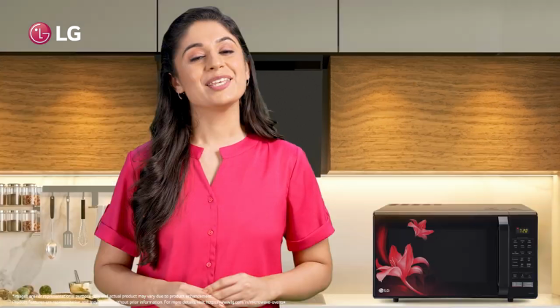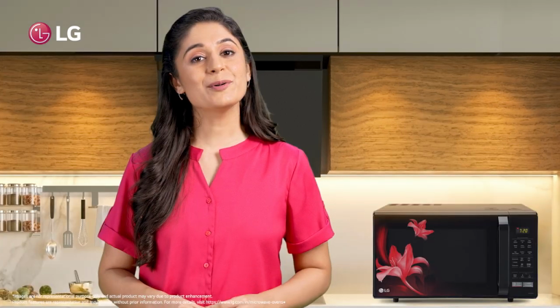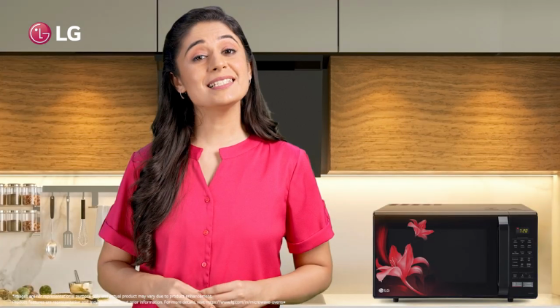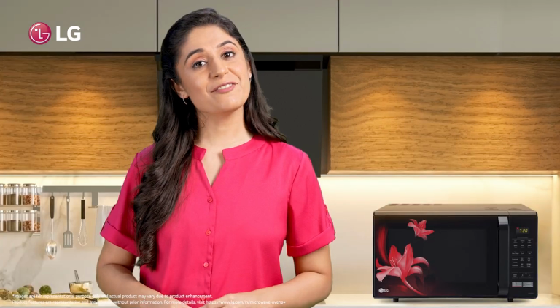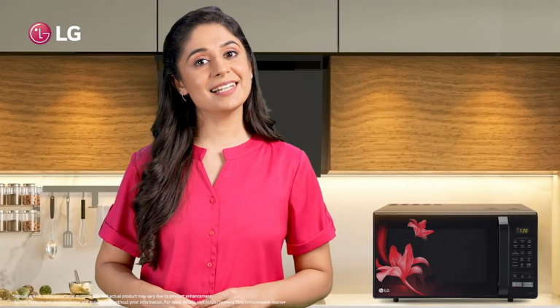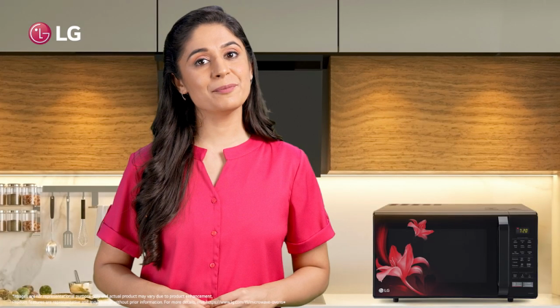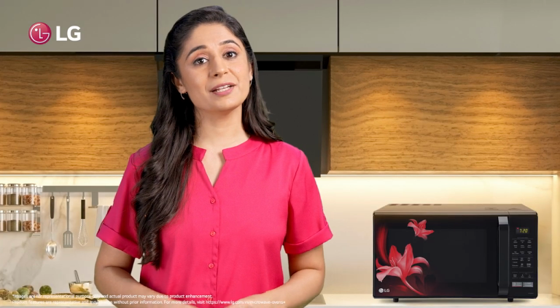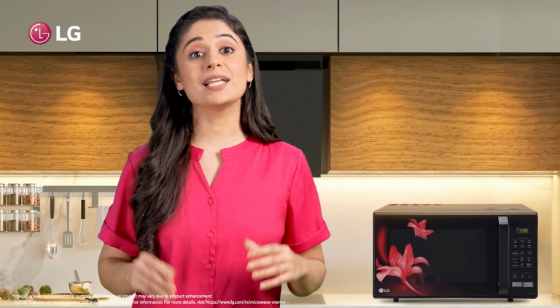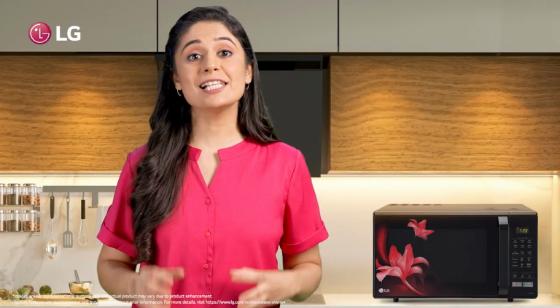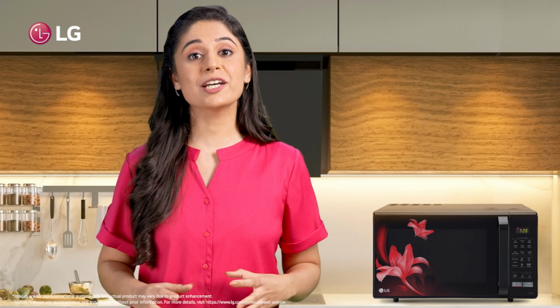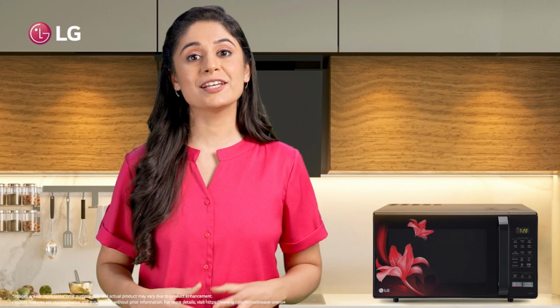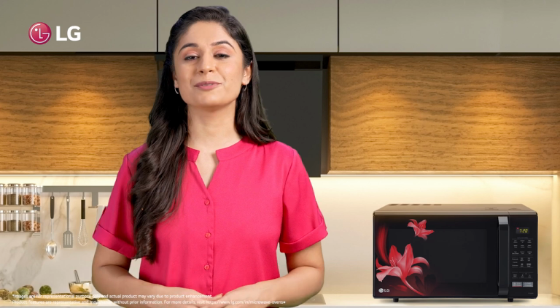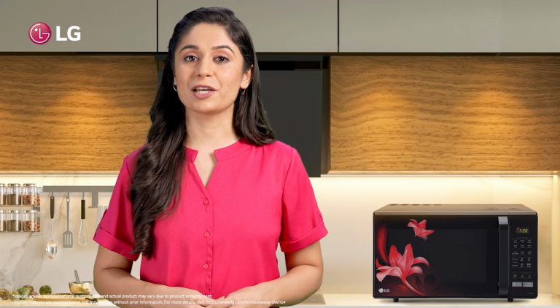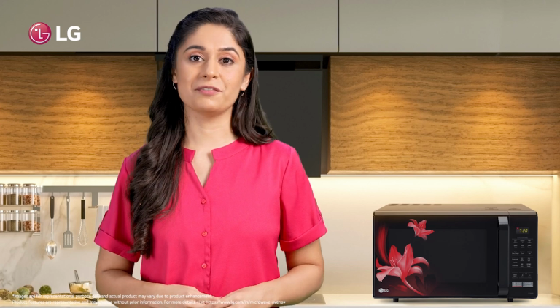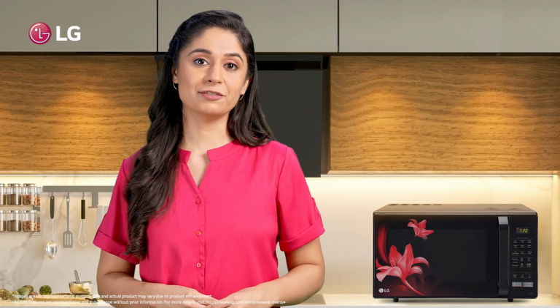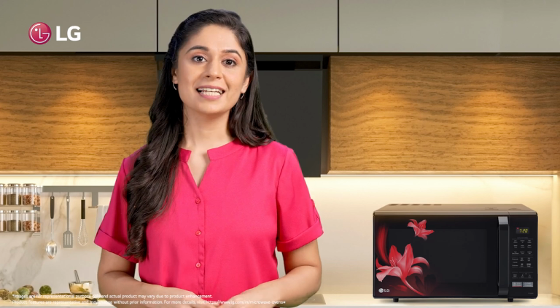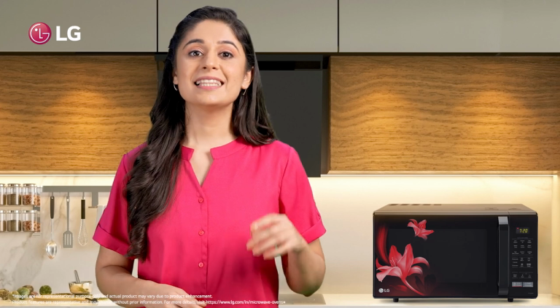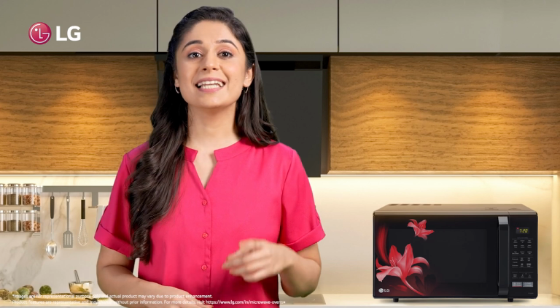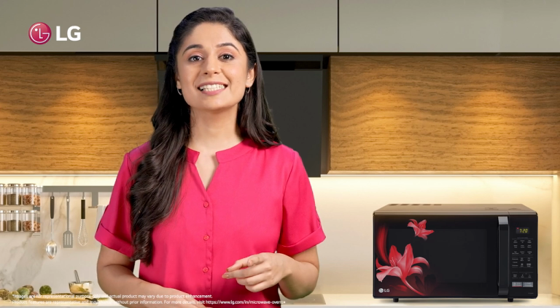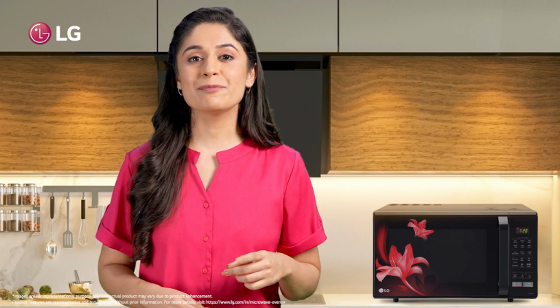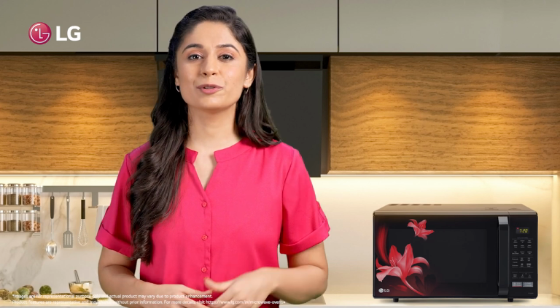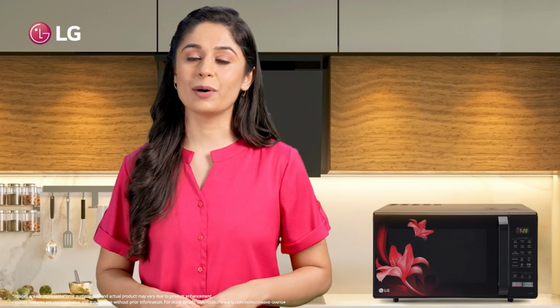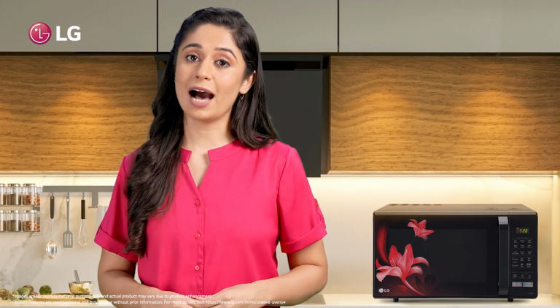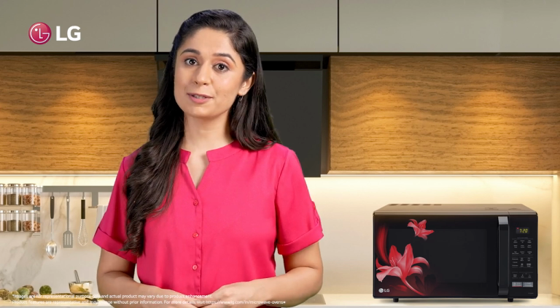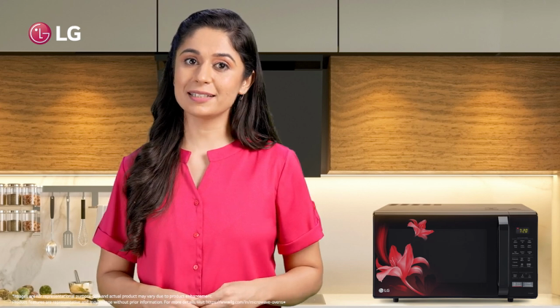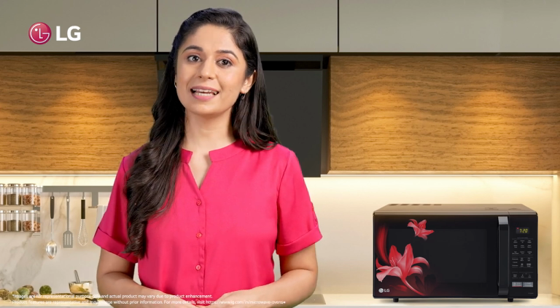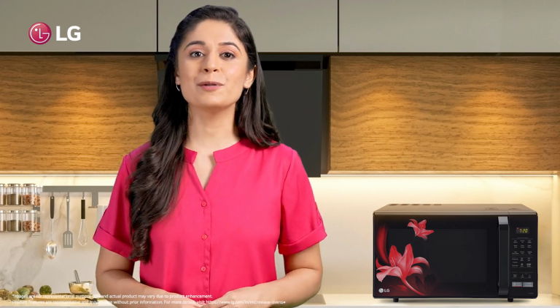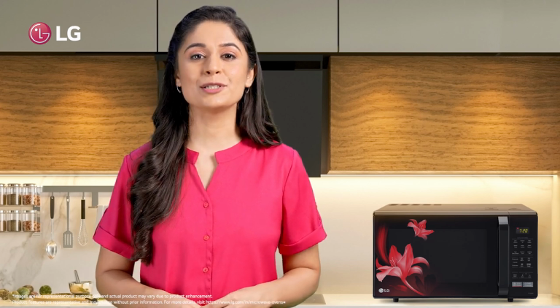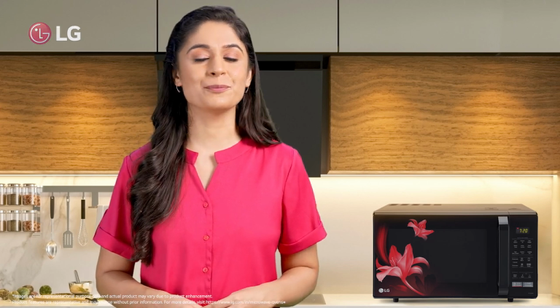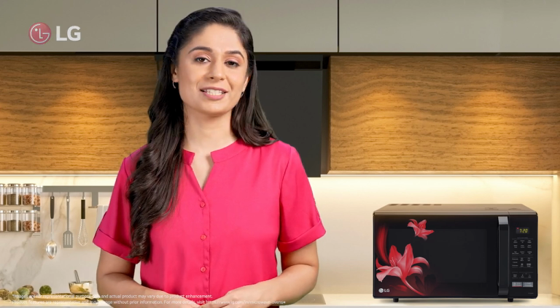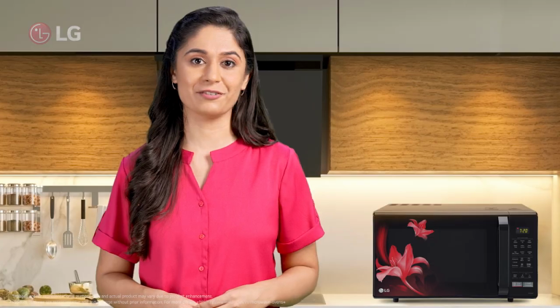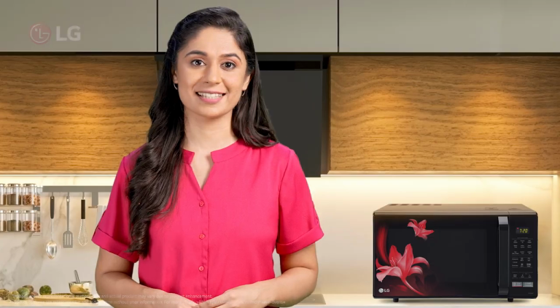You can definitely depend on LG convection microwave oven the next time you throw a house party and want to impress your friends.